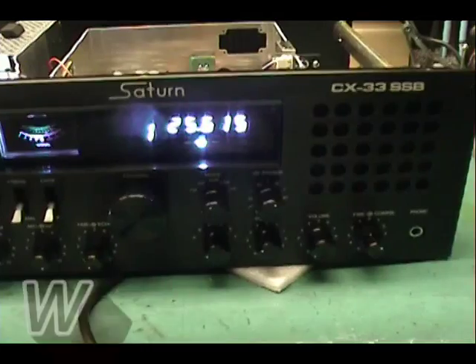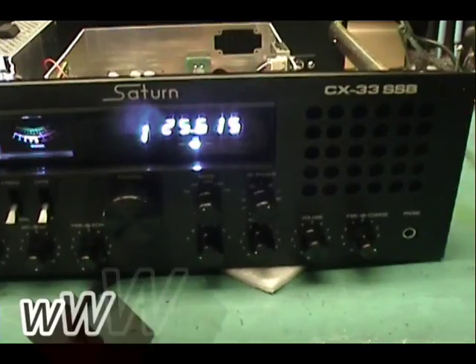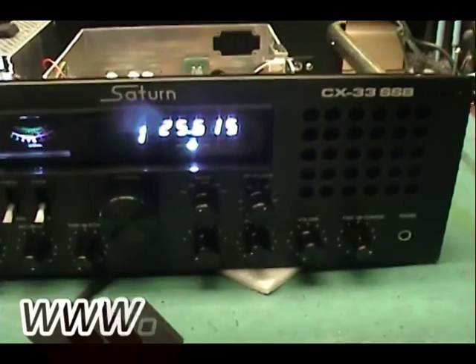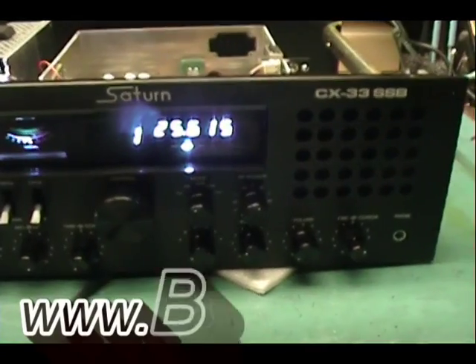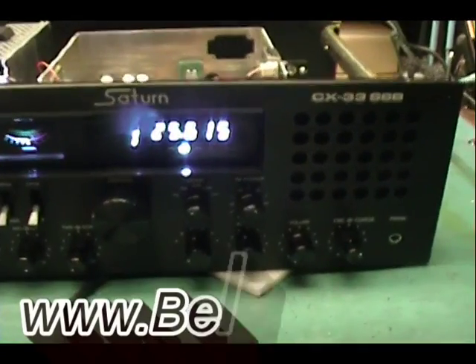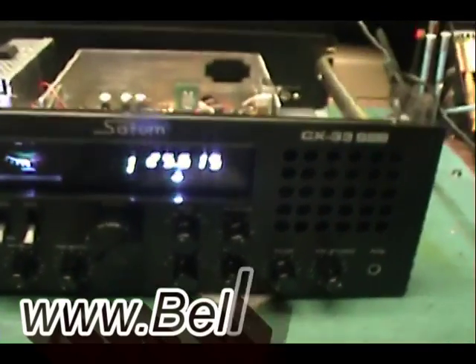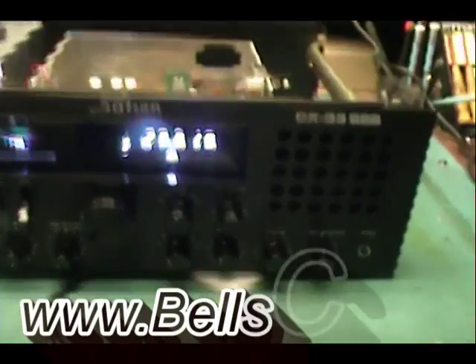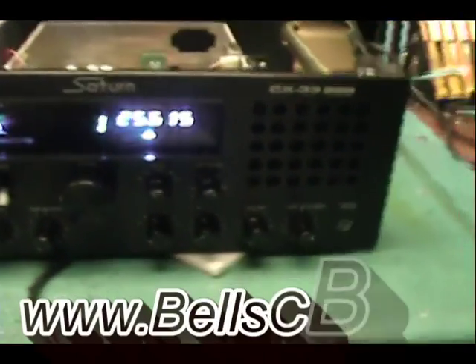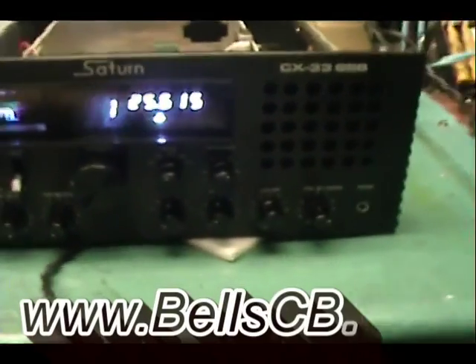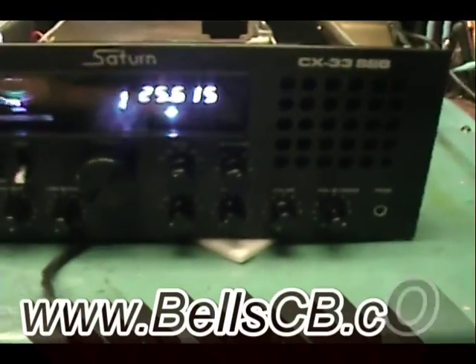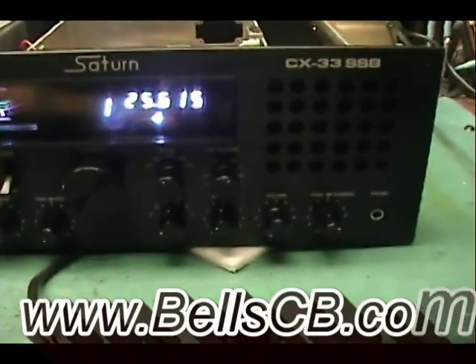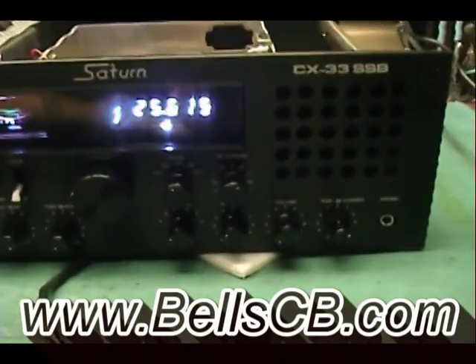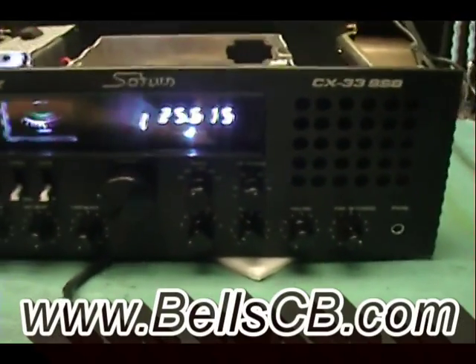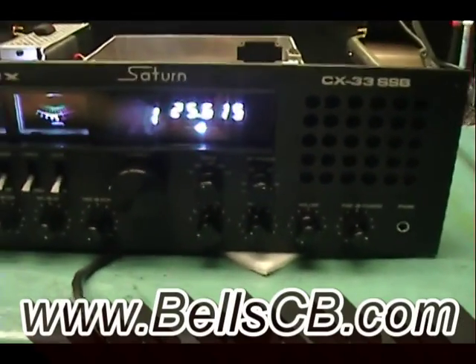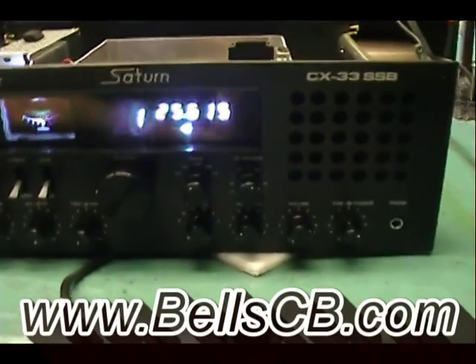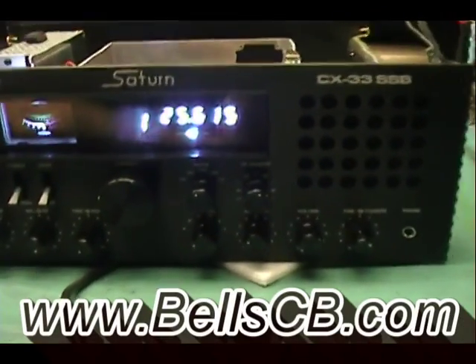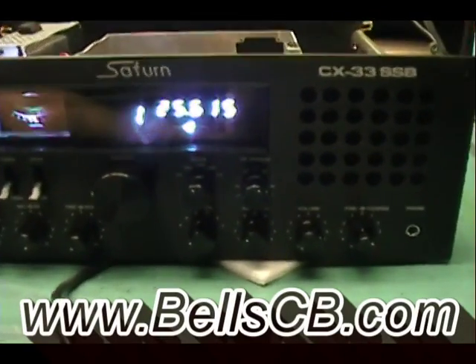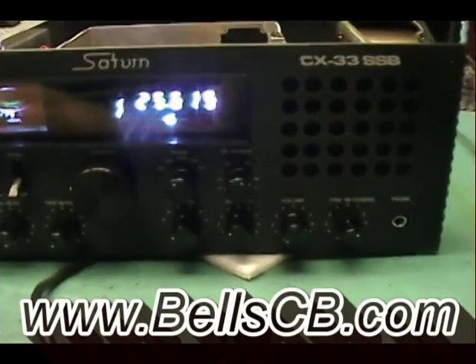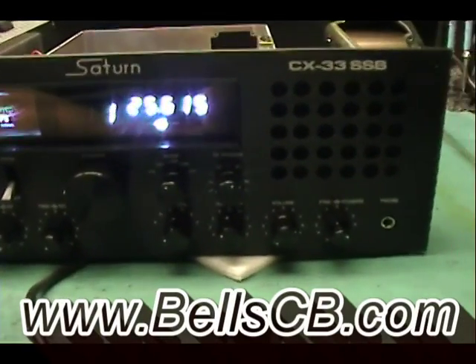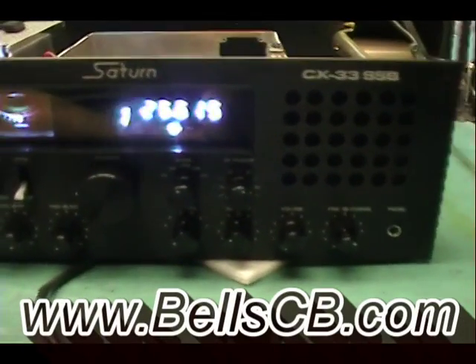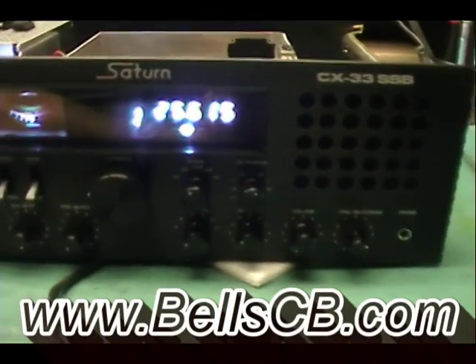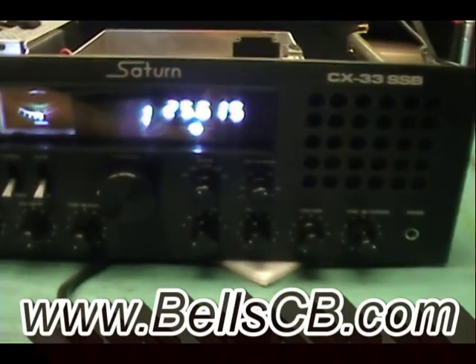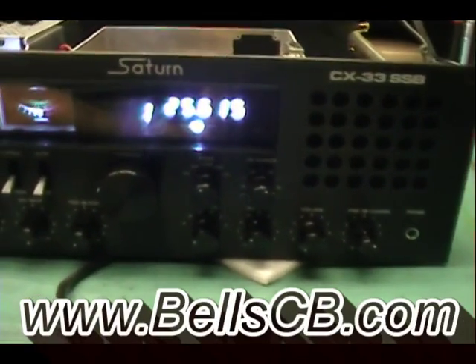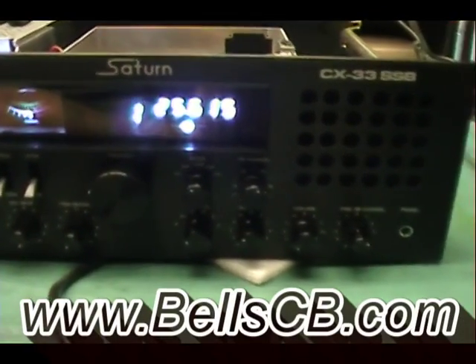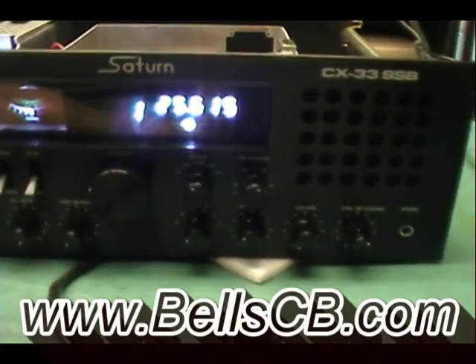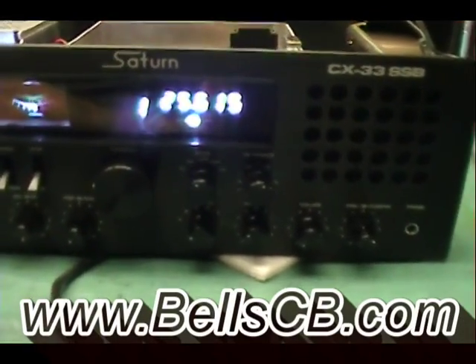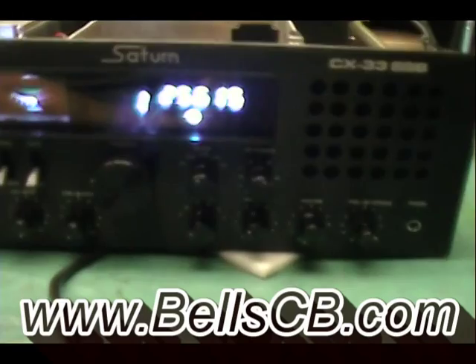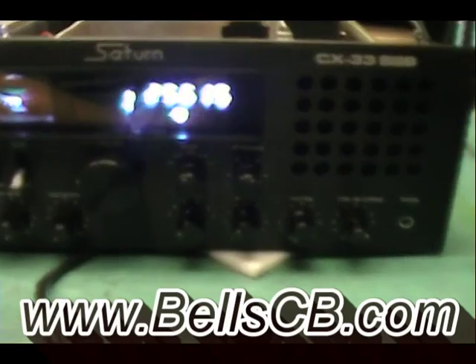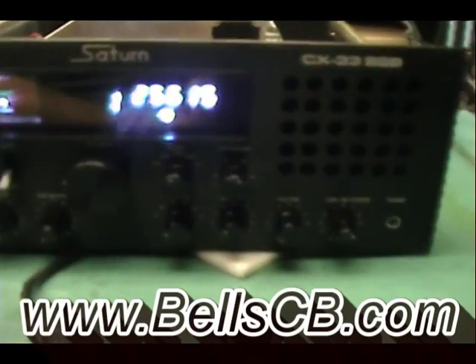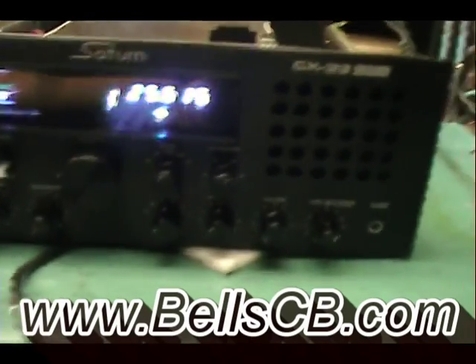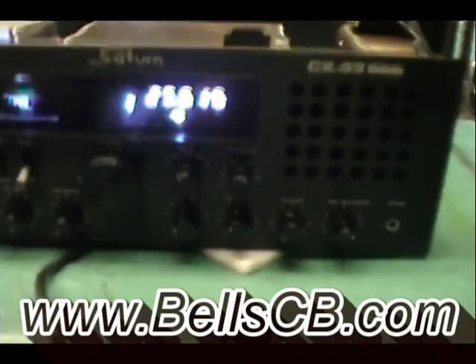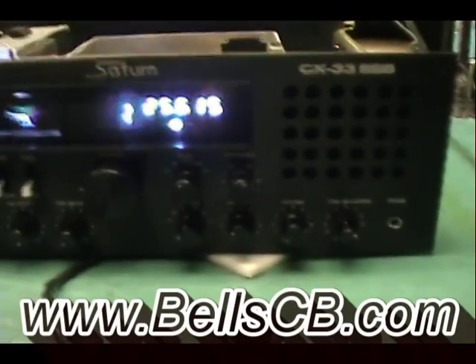Hello everybody and welcome to Bell CB. What we're going to do today is we're going to change this Conic Saturn.